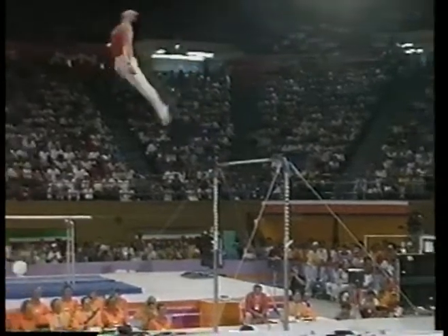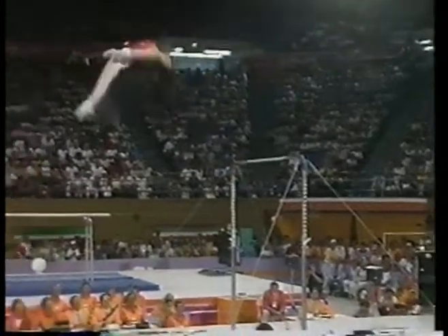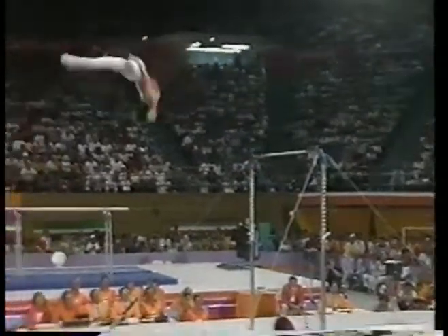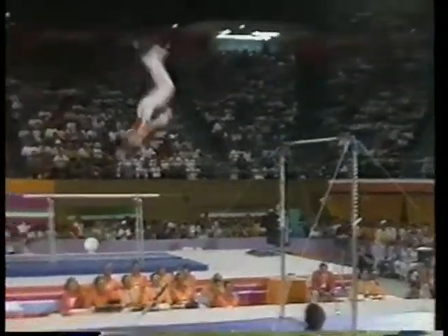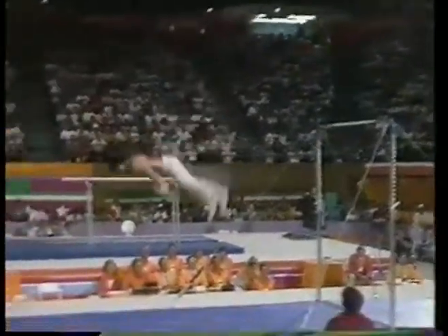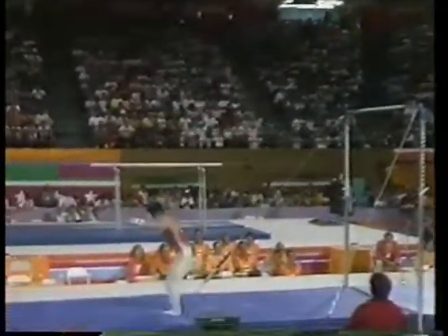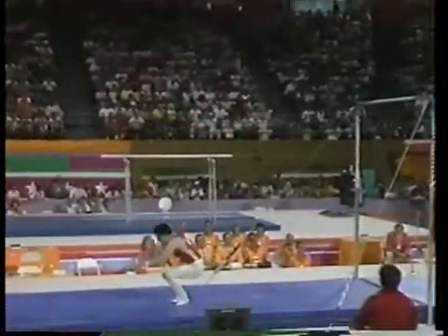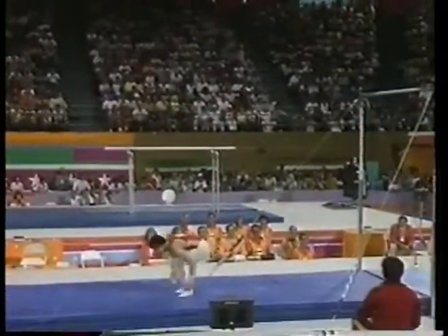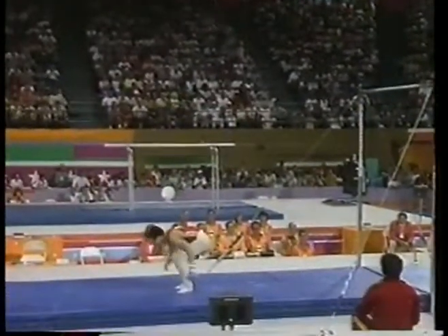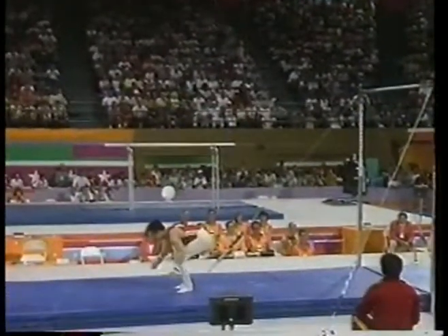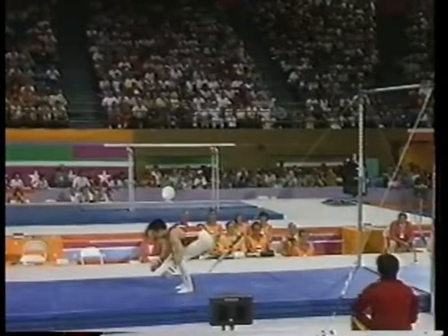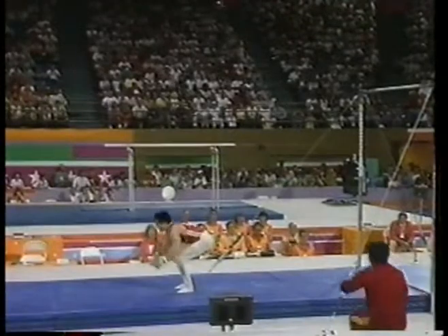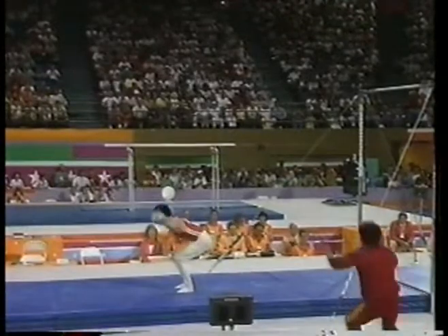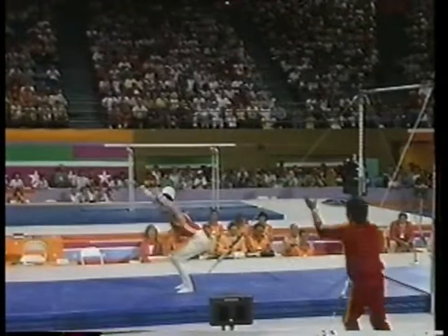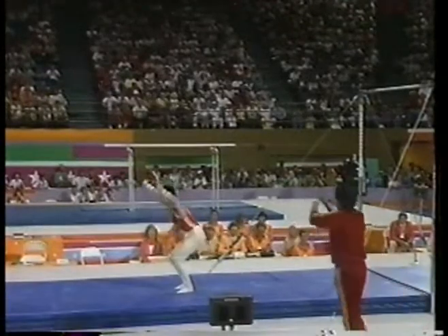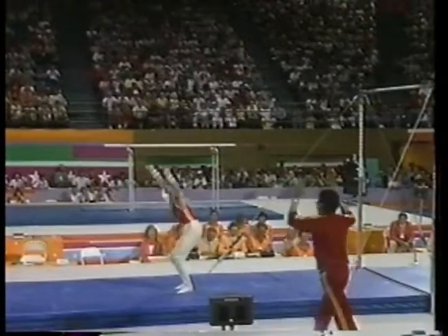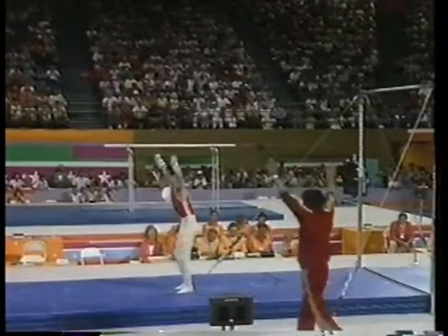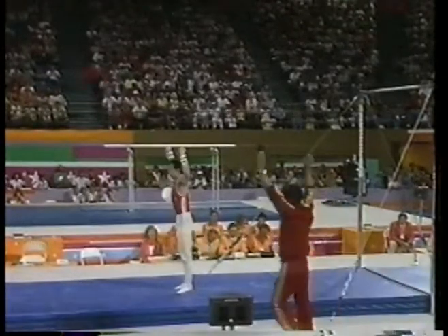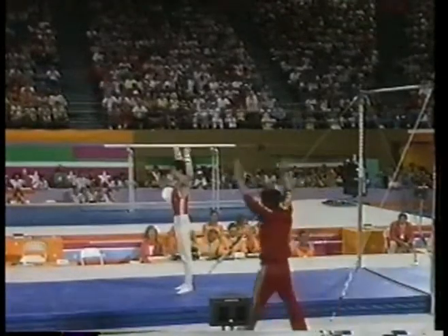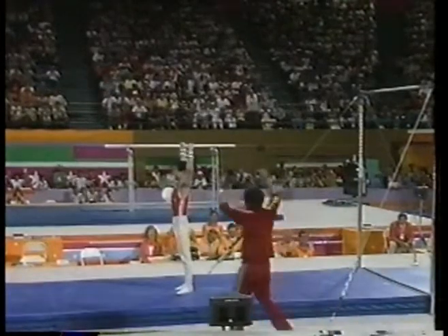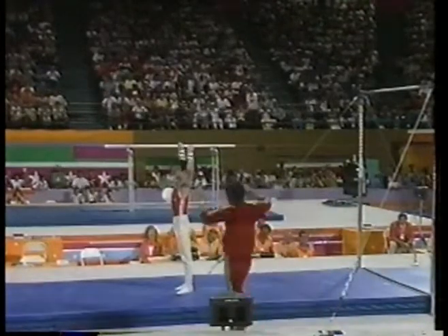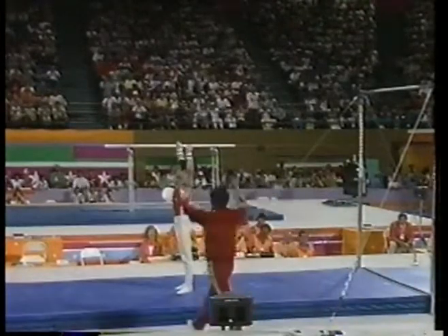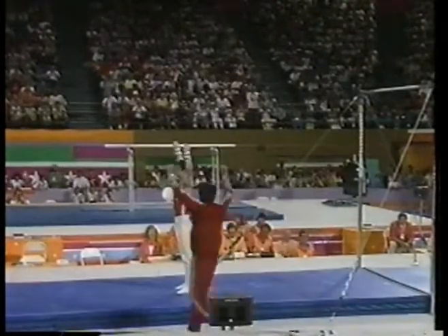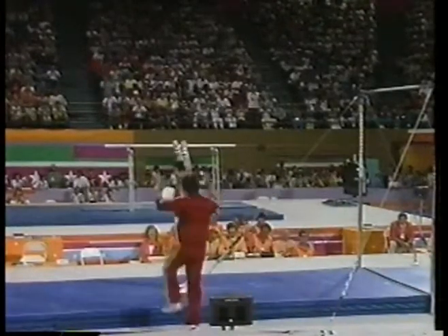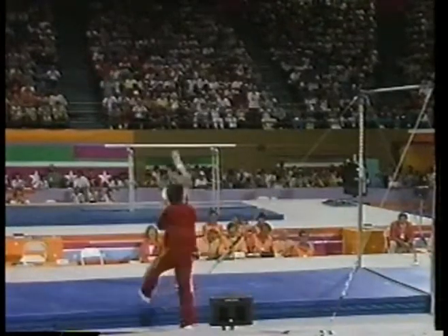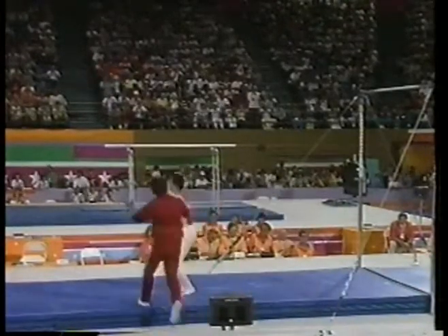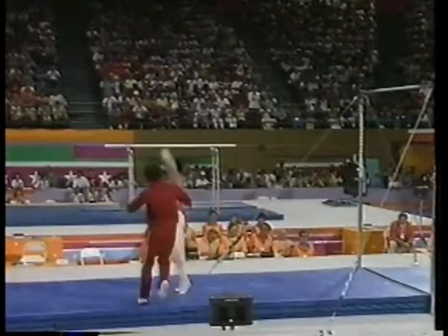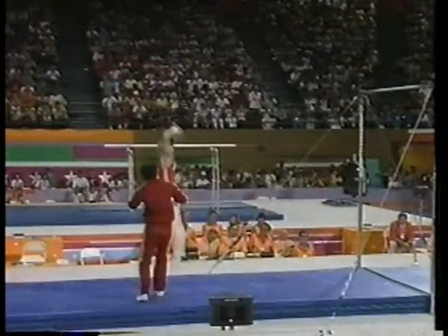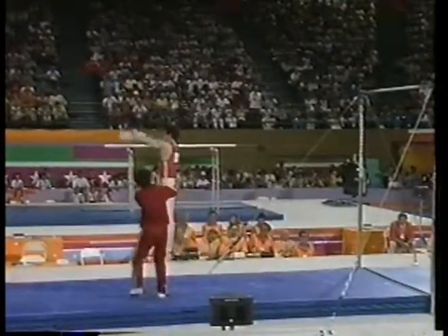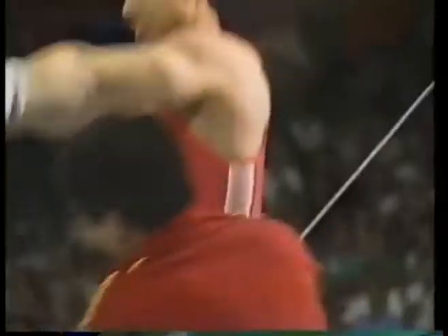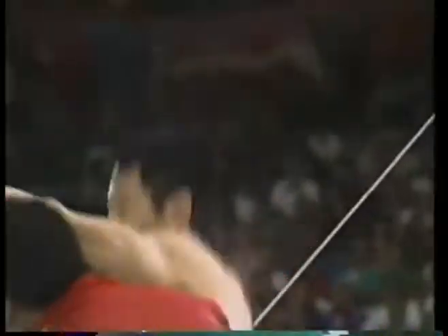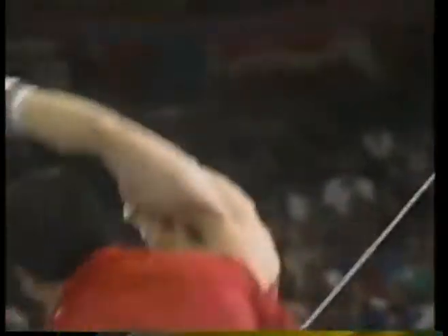Oh — double layout! Oh, that's why he did a double layout, because he knew he could nail it.